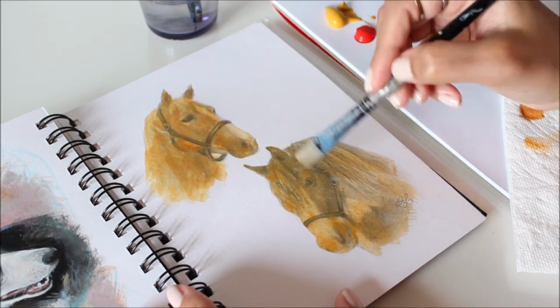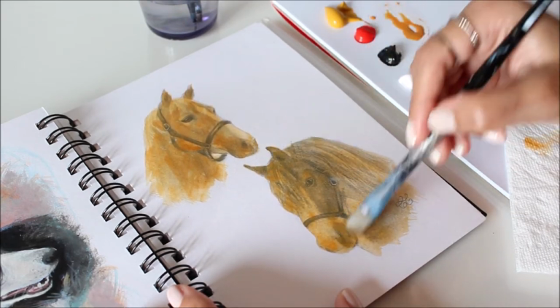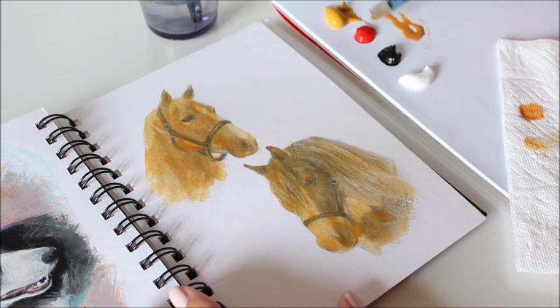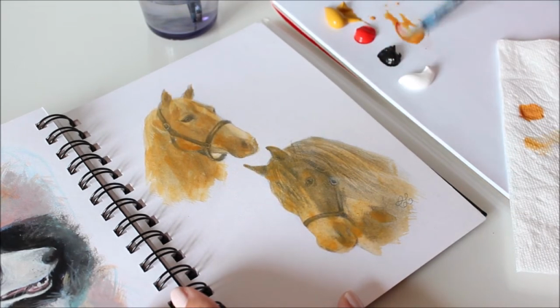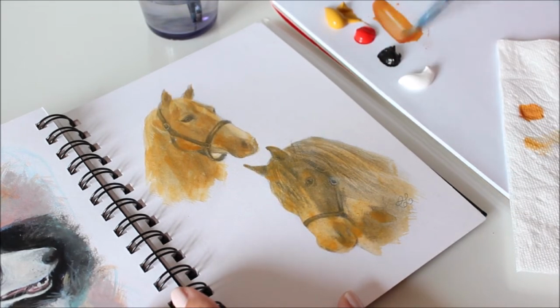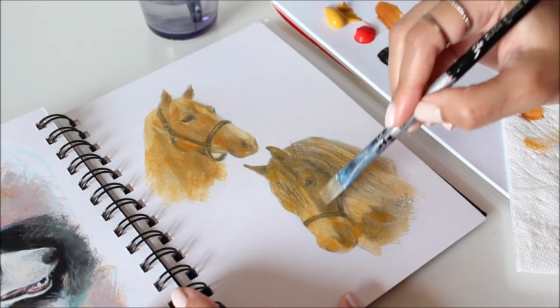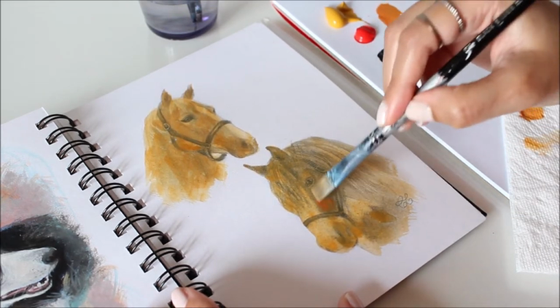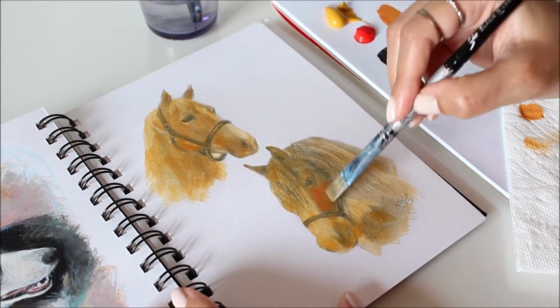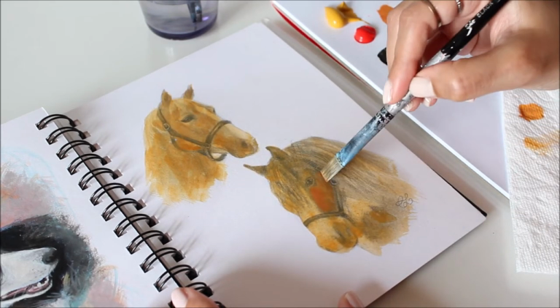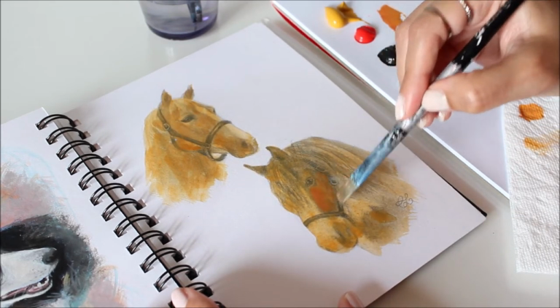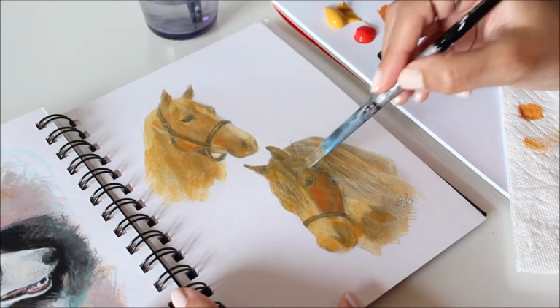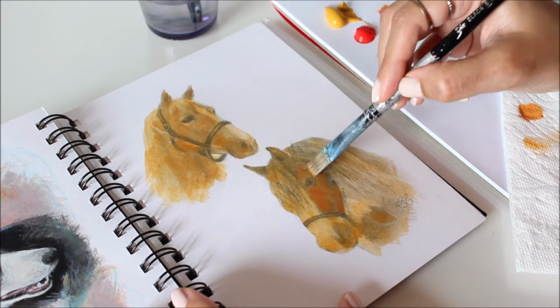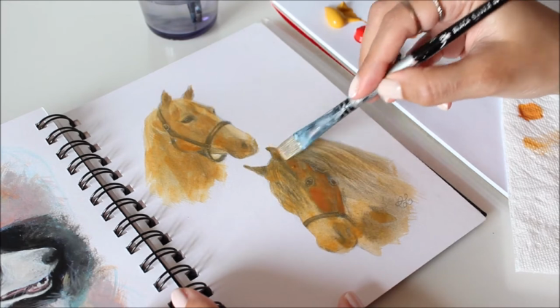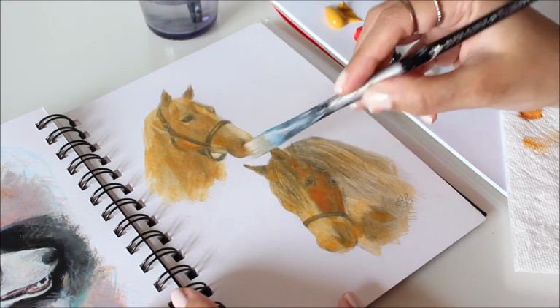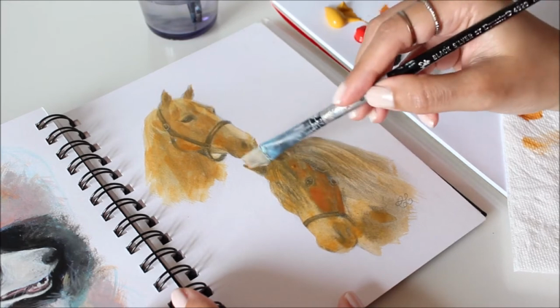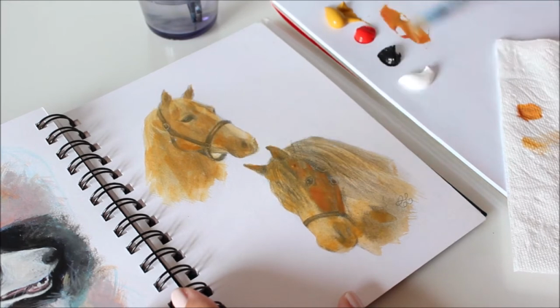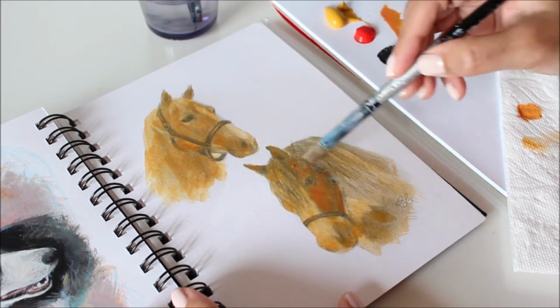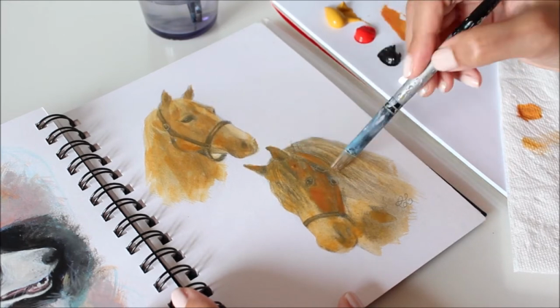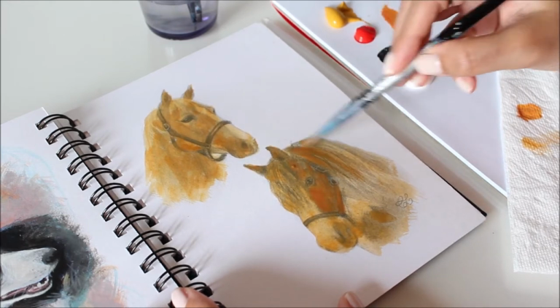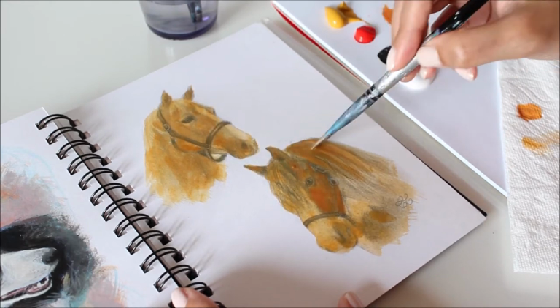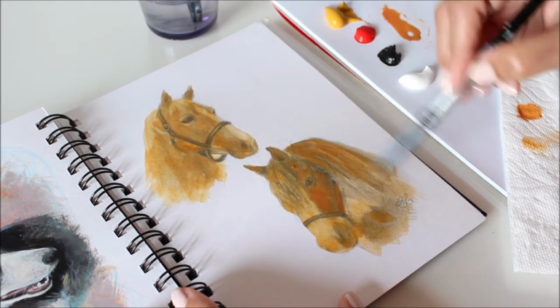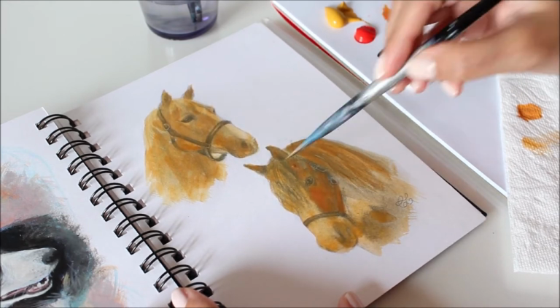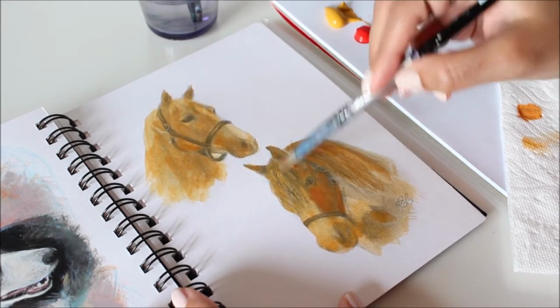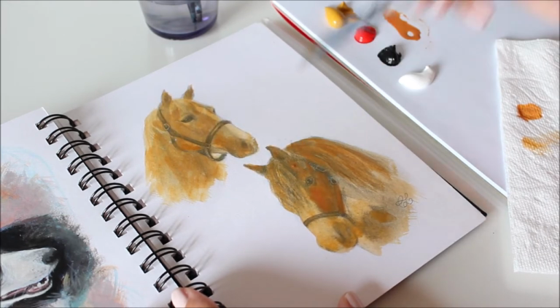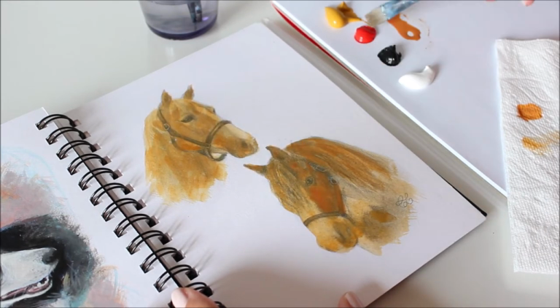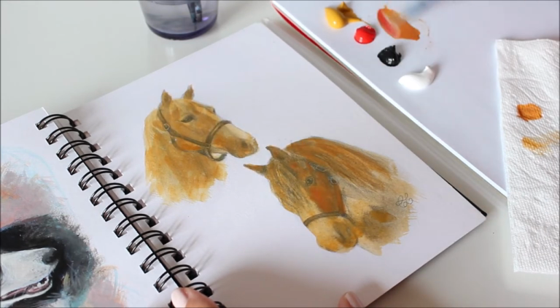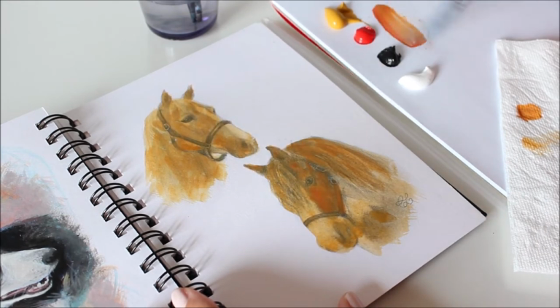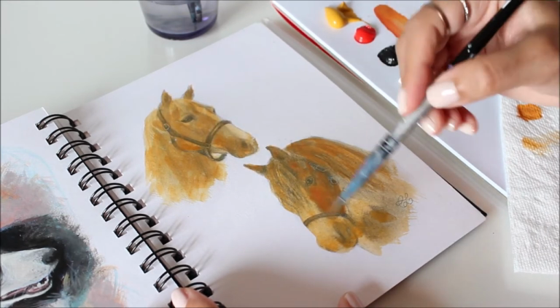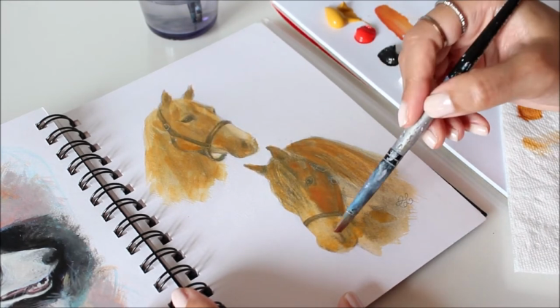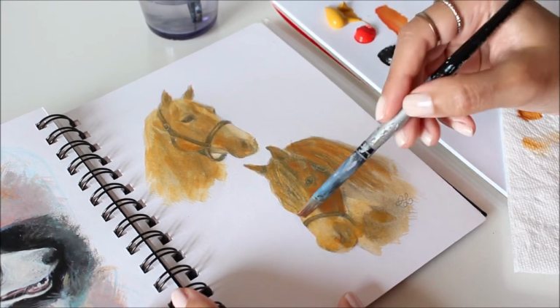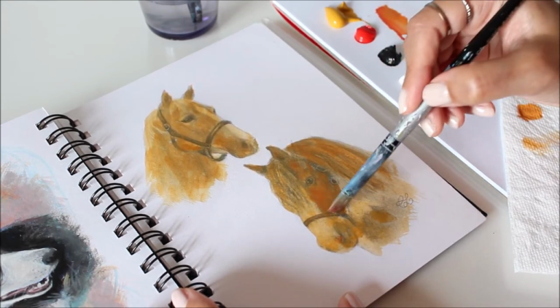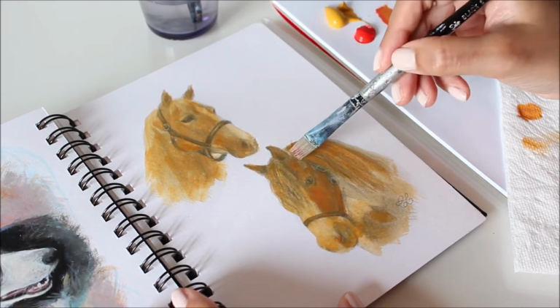It also helps to choose a sunlit photo with only one light source, where you can easily see the shadows and highlights.